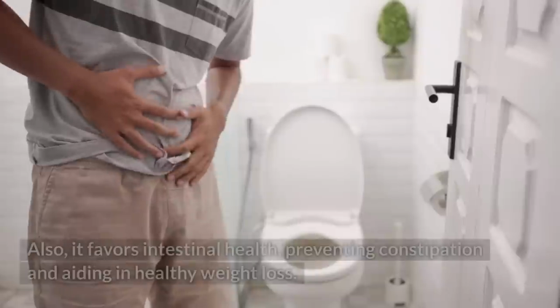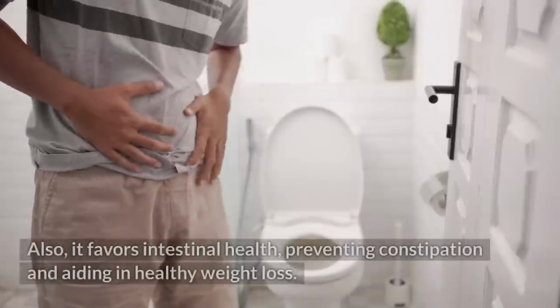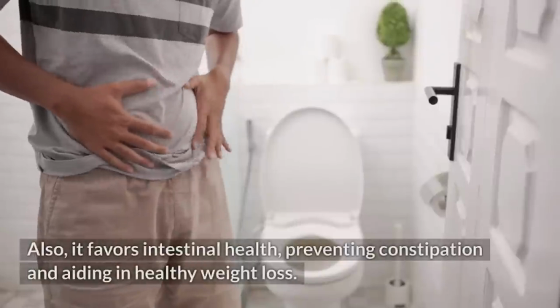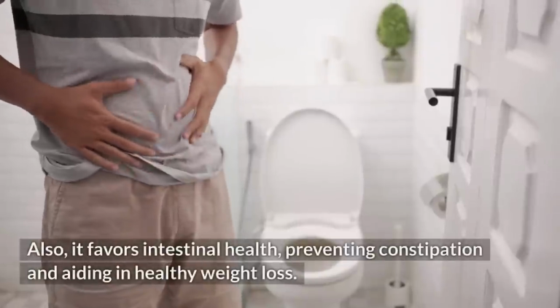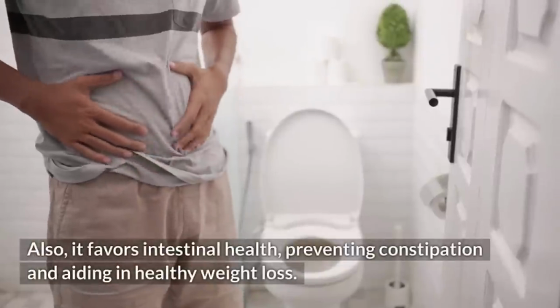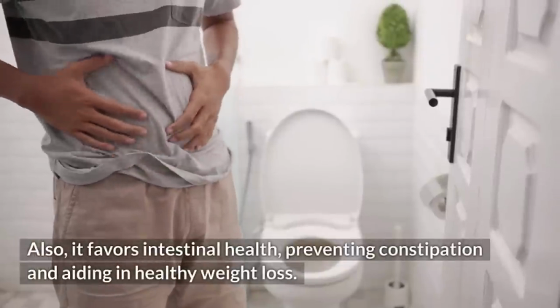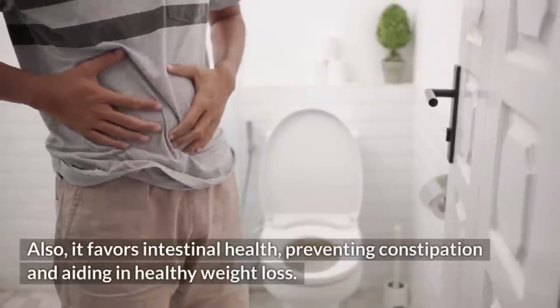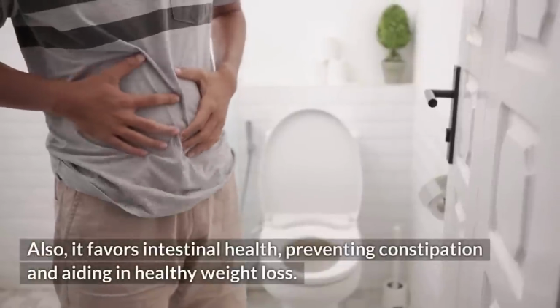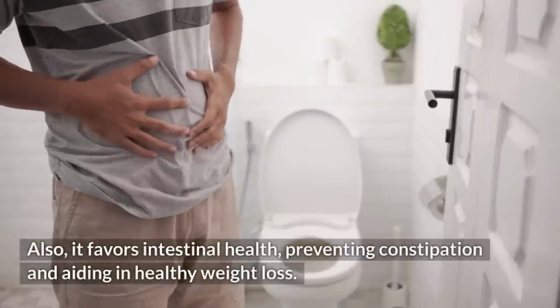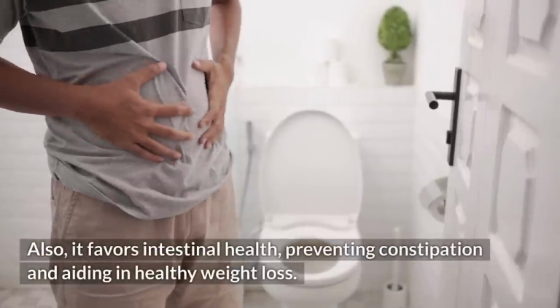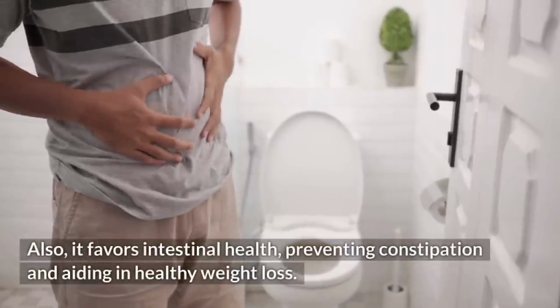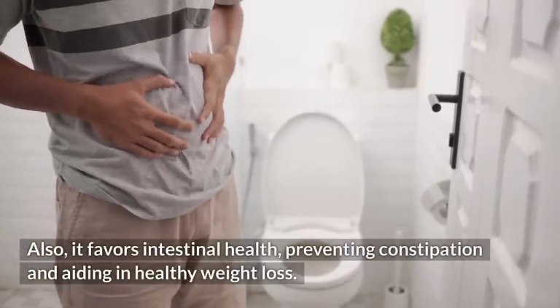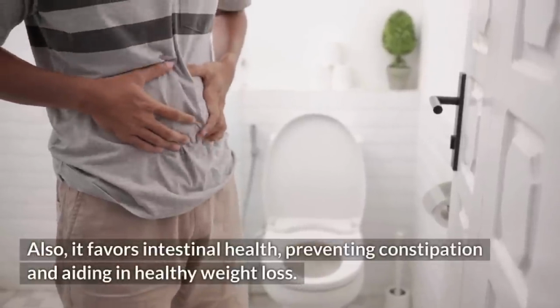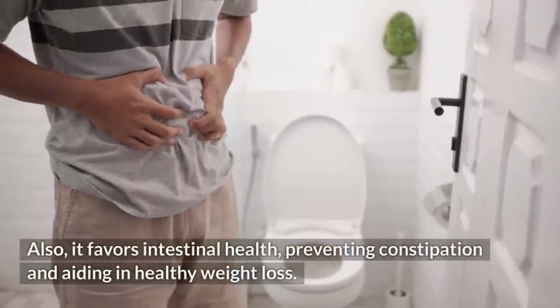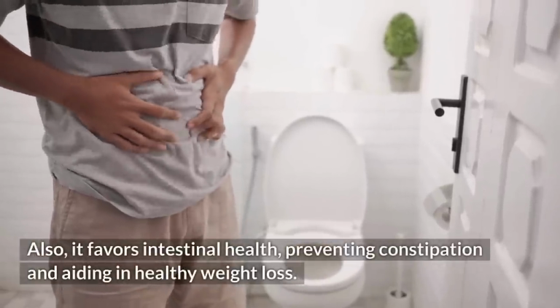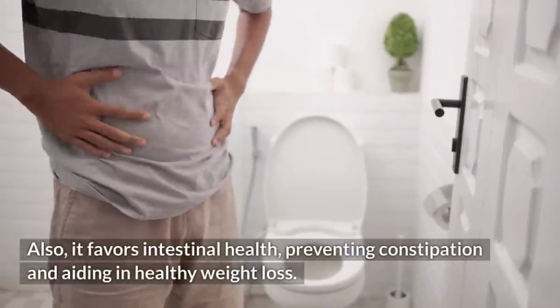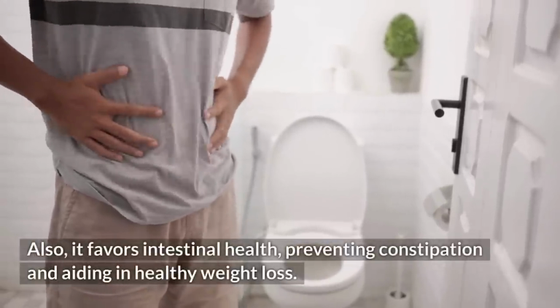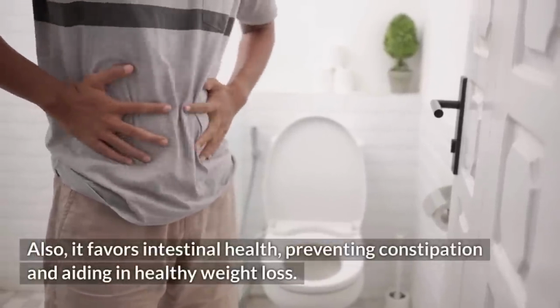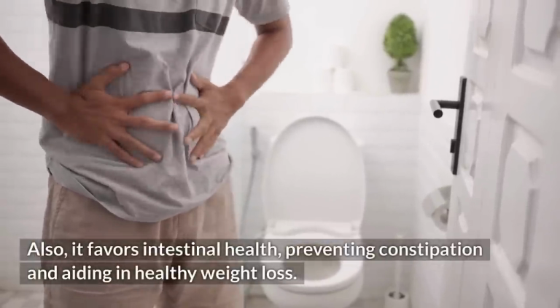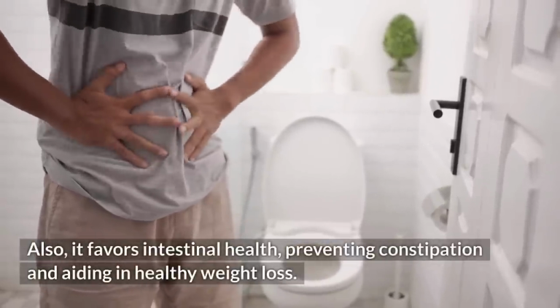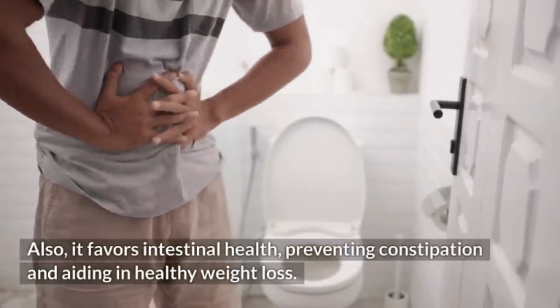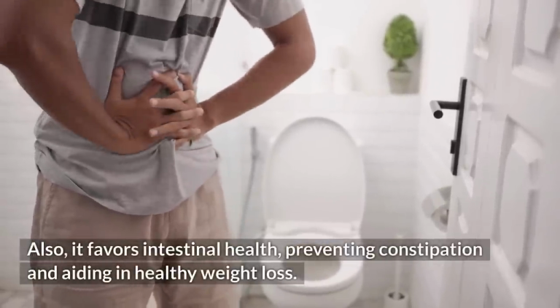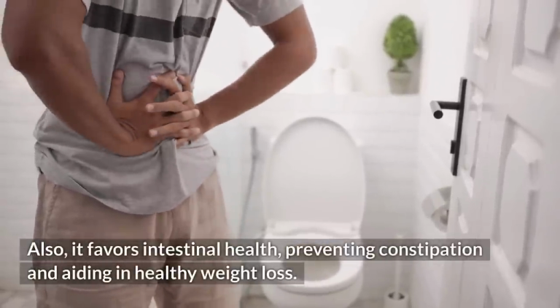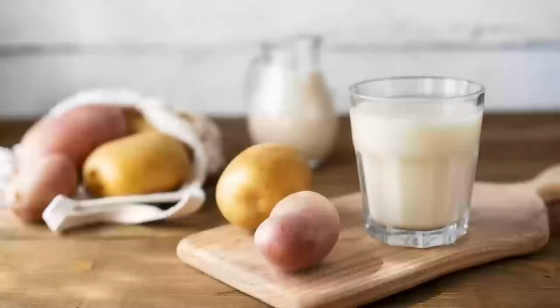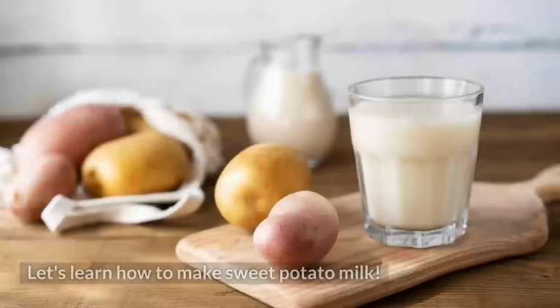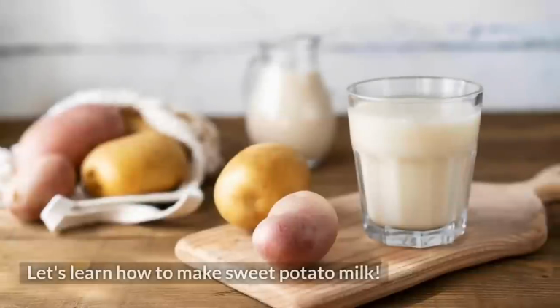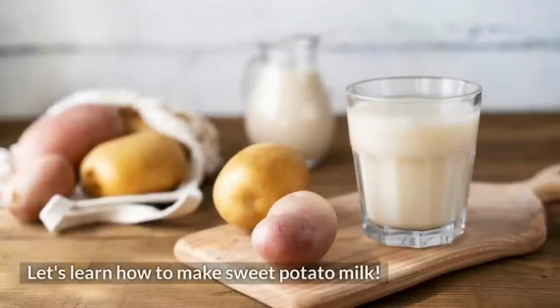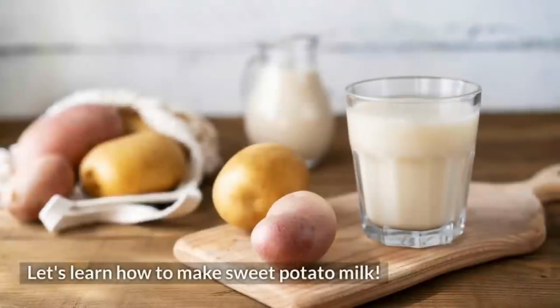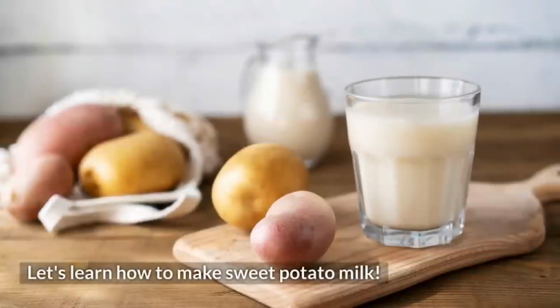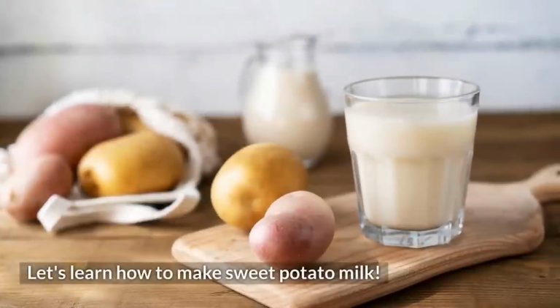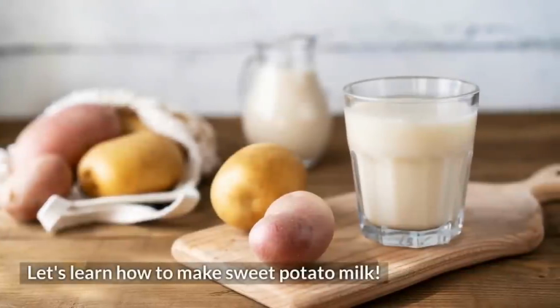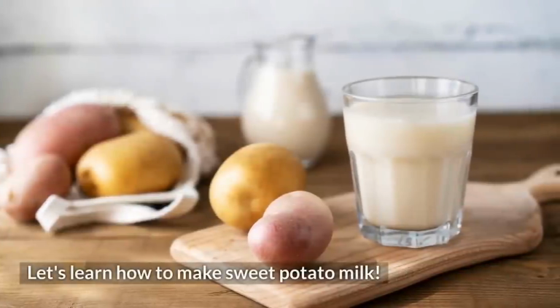Also, it favors intestinal health, preventing constipation and aiding in healthy weight loss. Let's learn how to make sweet potato milk.